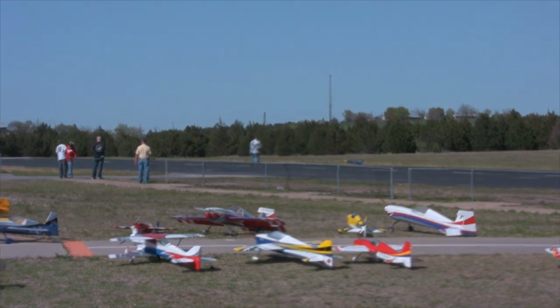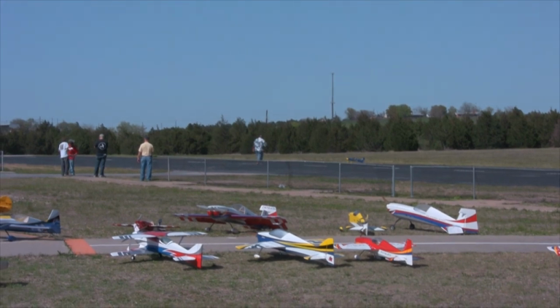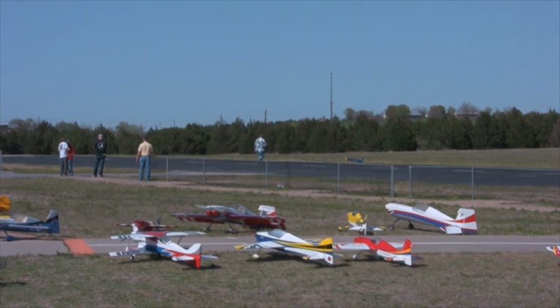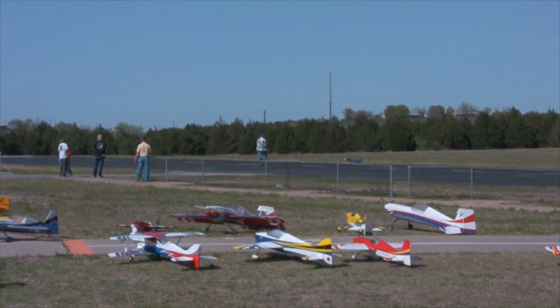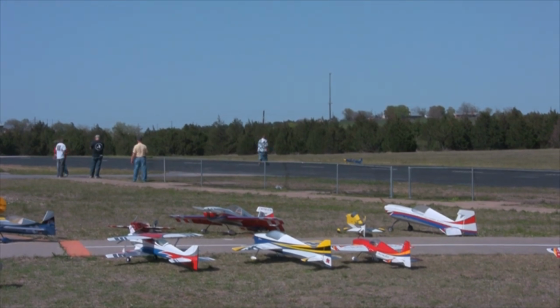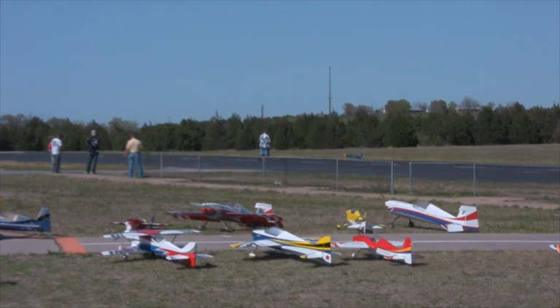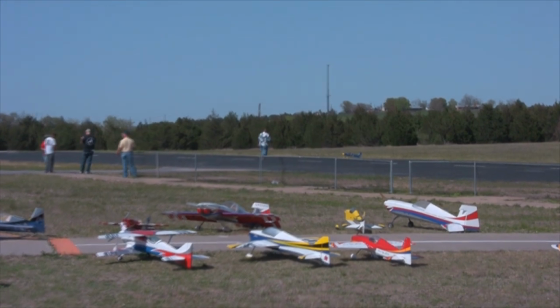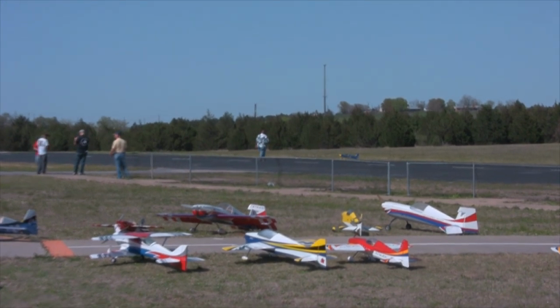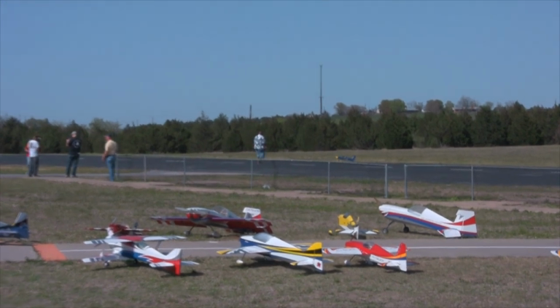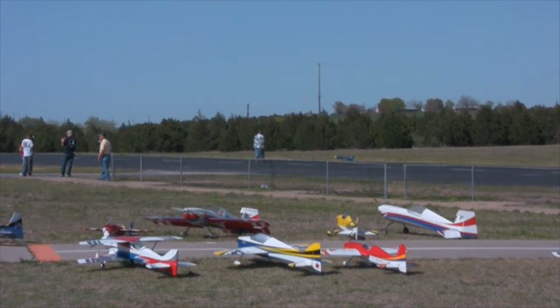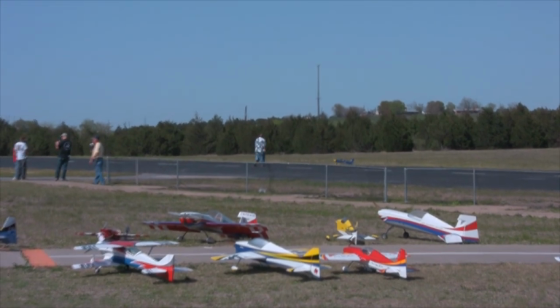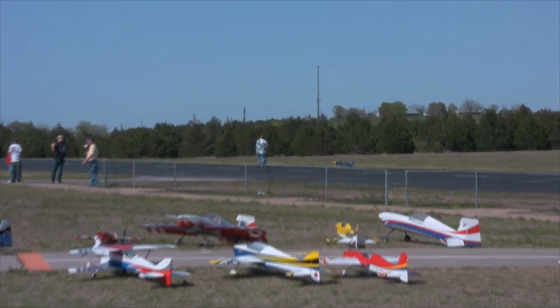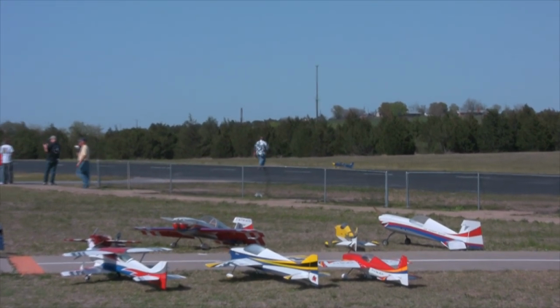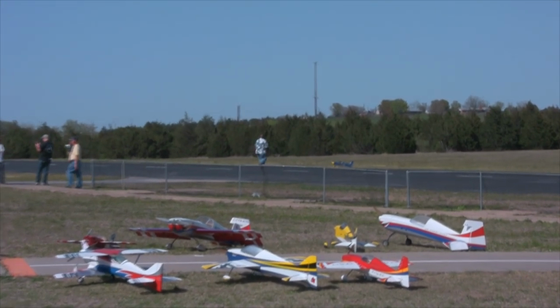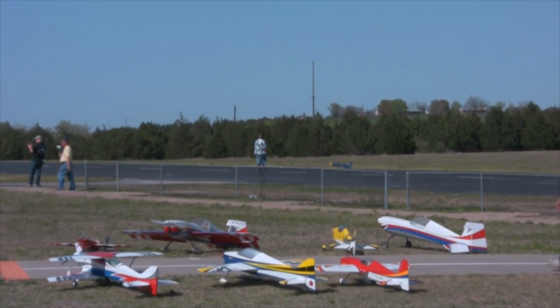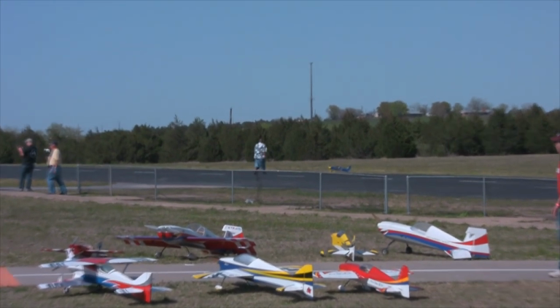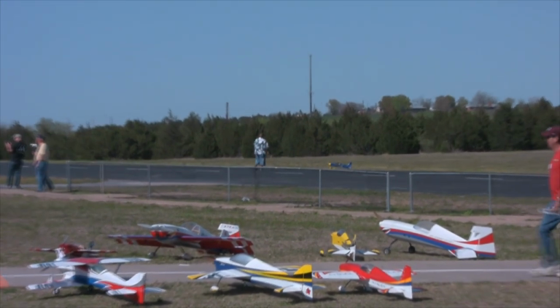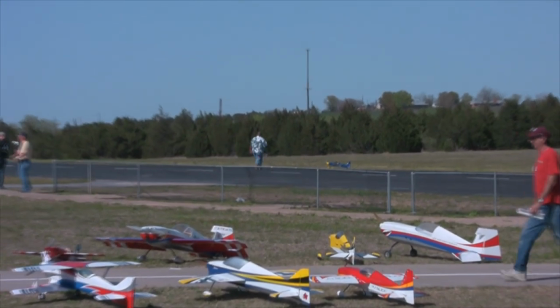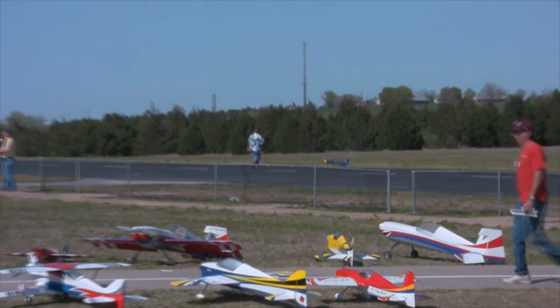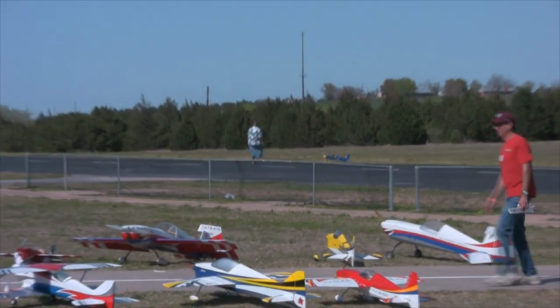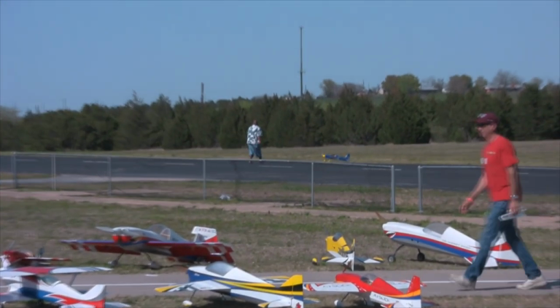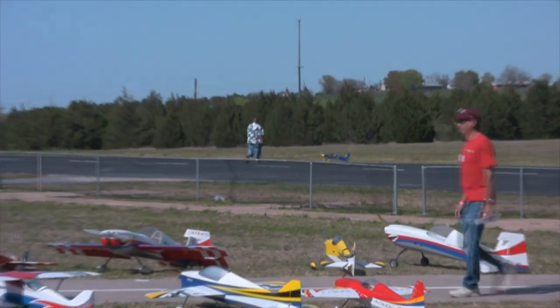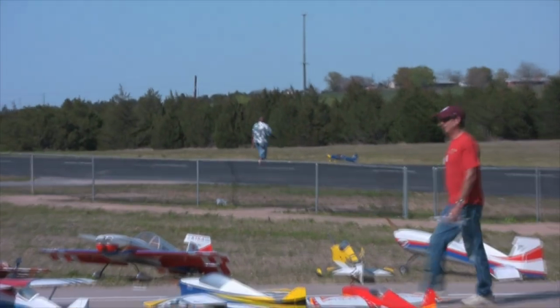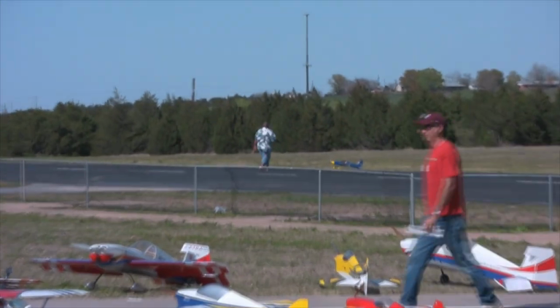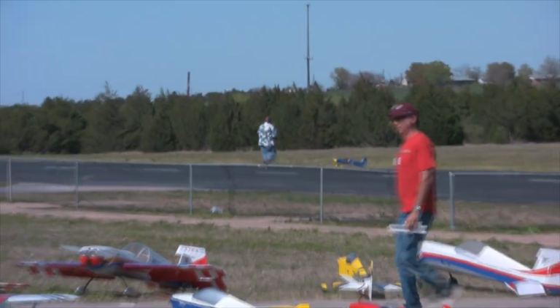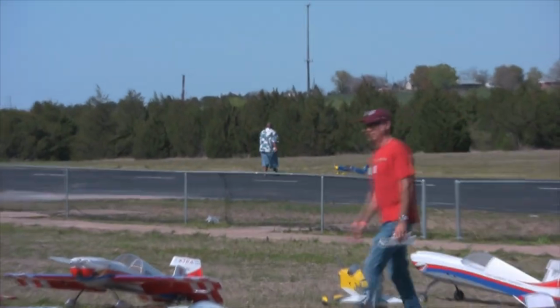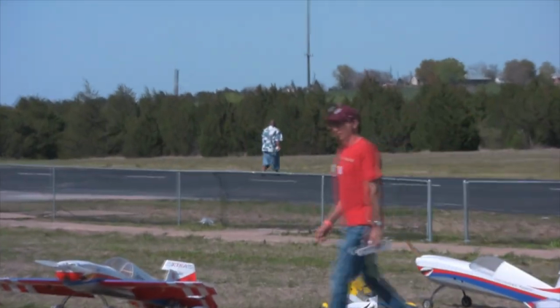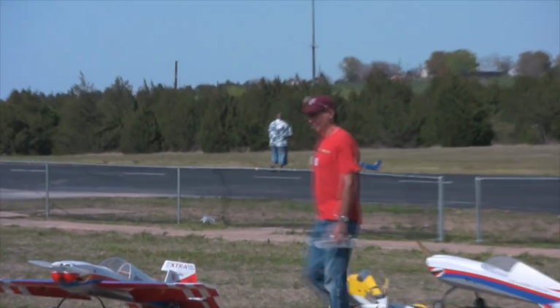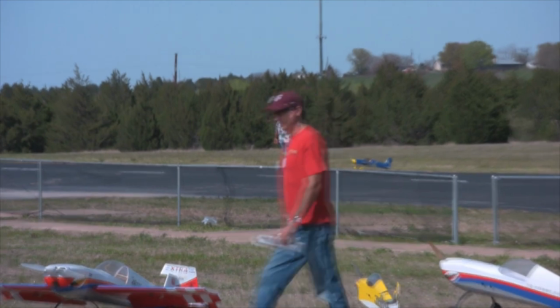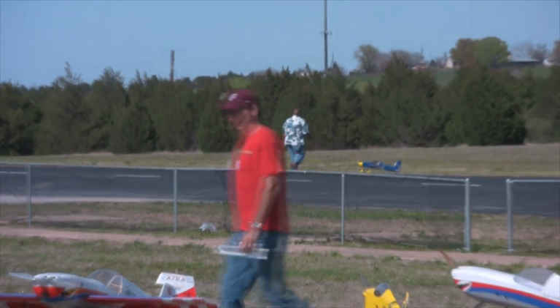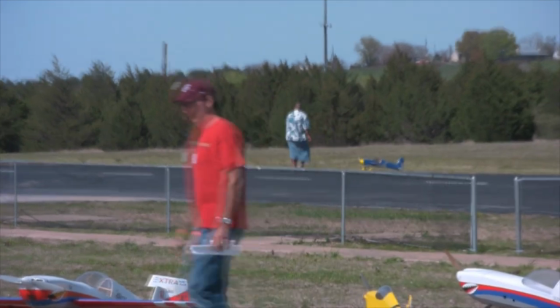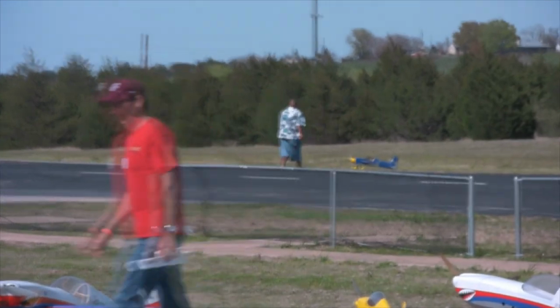So far I am in the lead. I have a high score of zero.